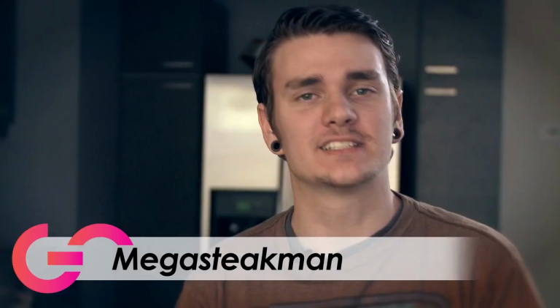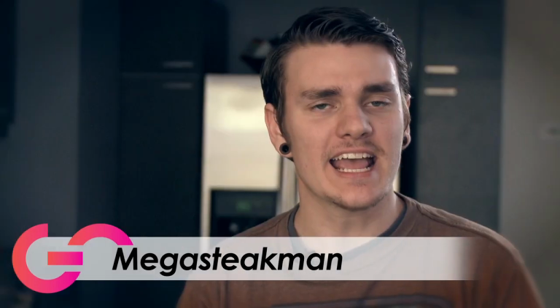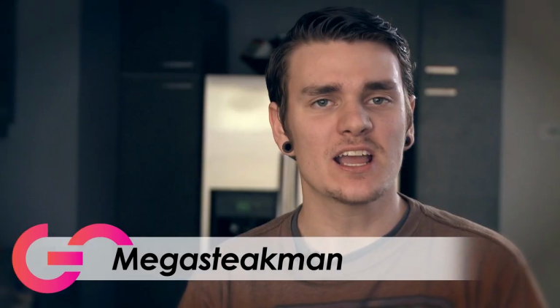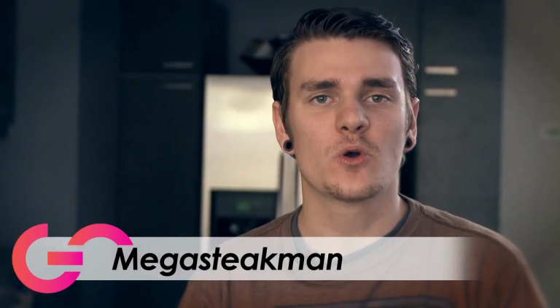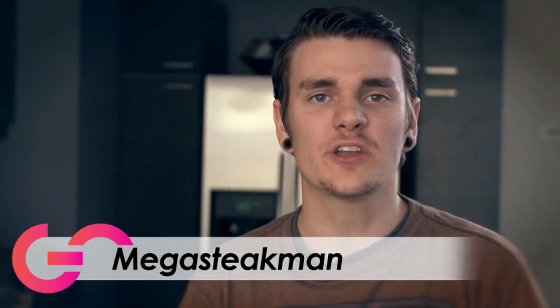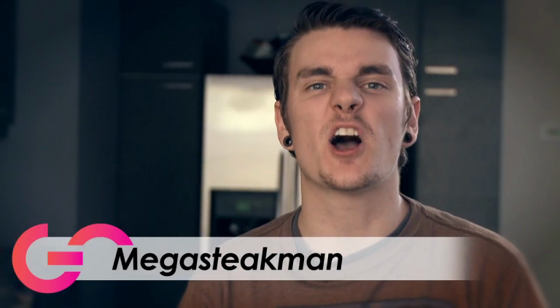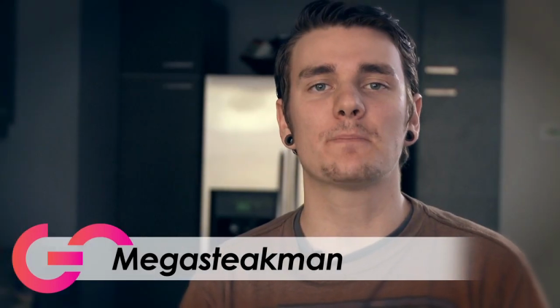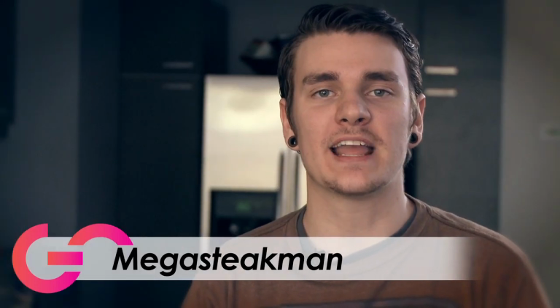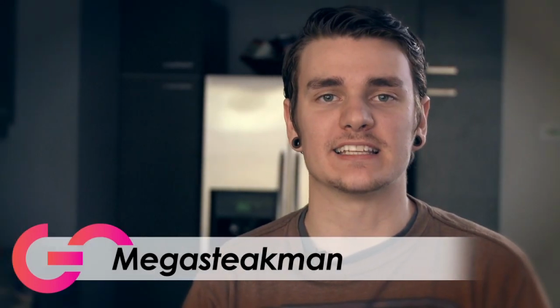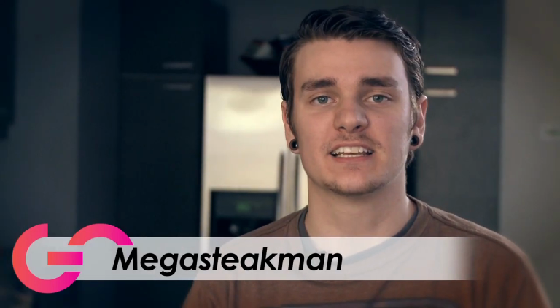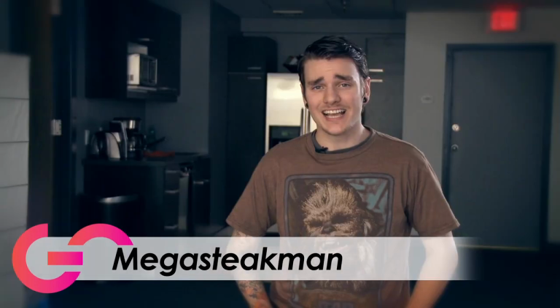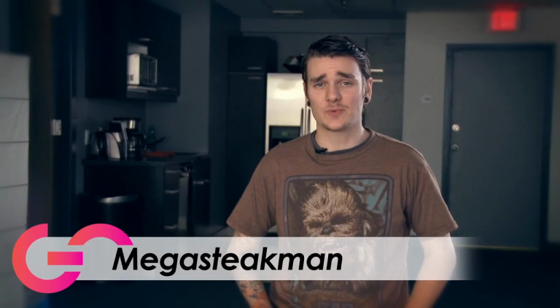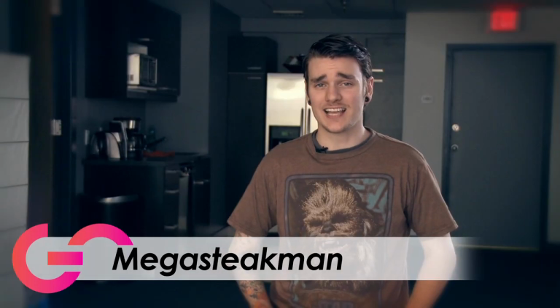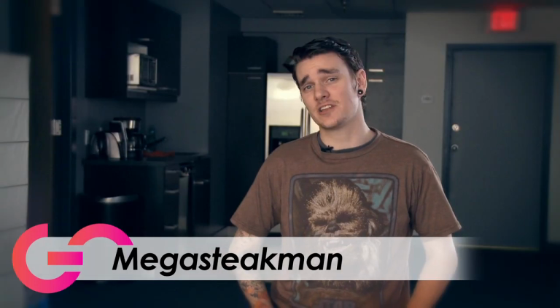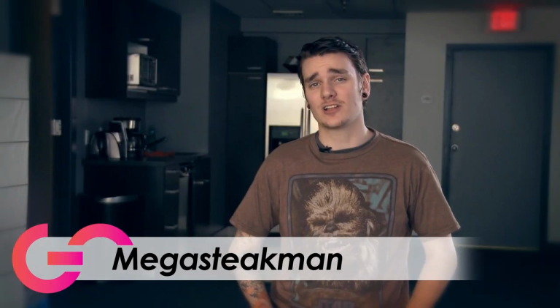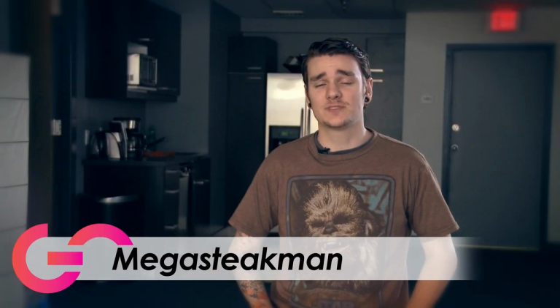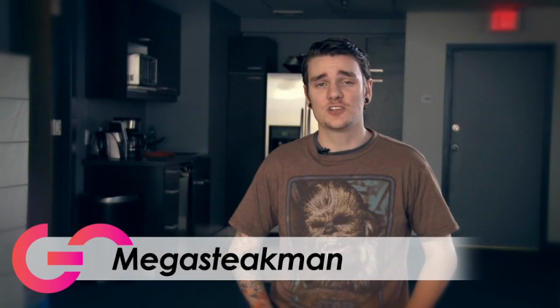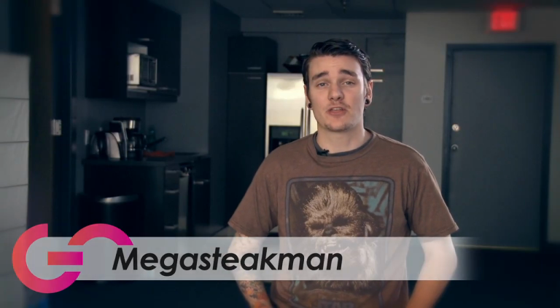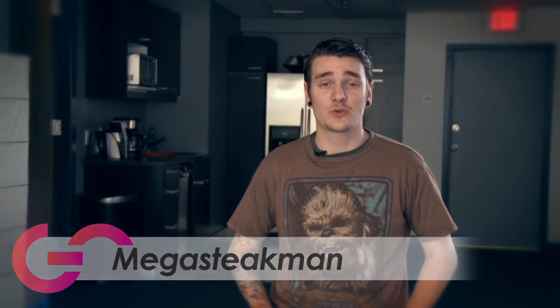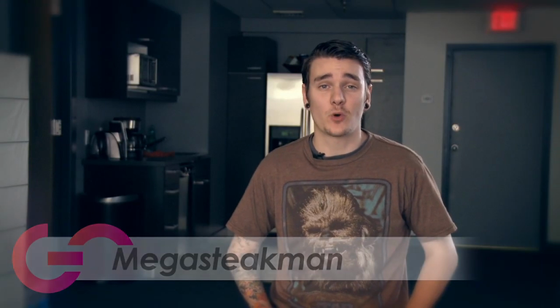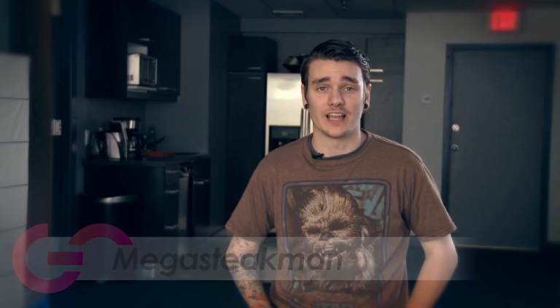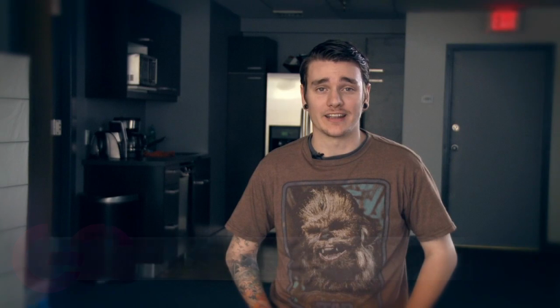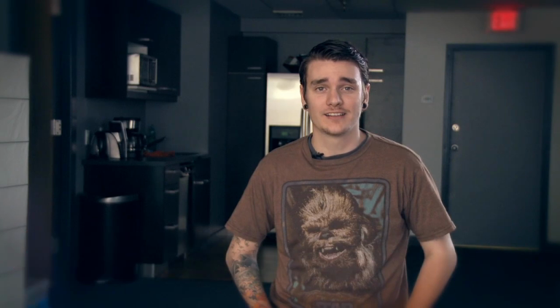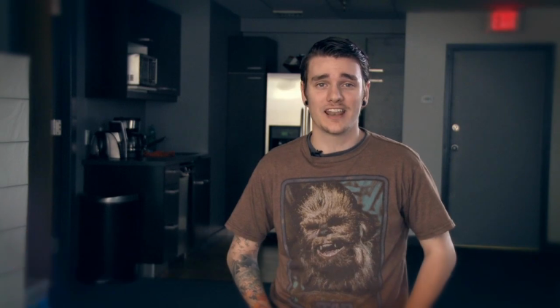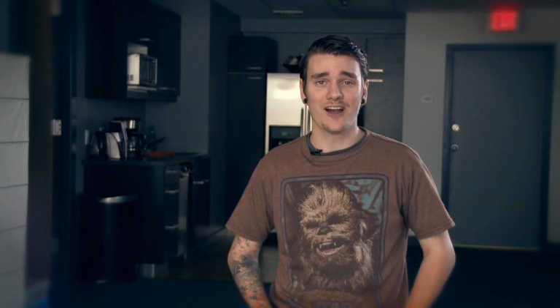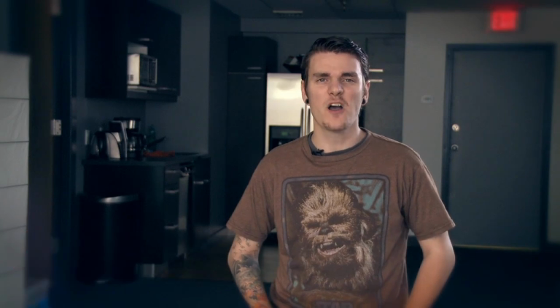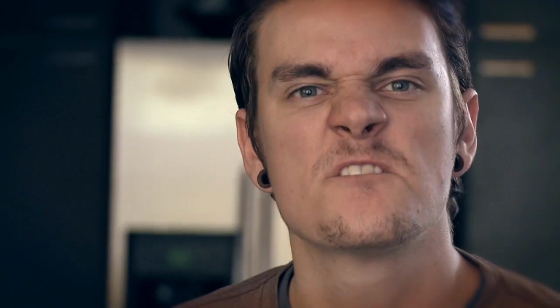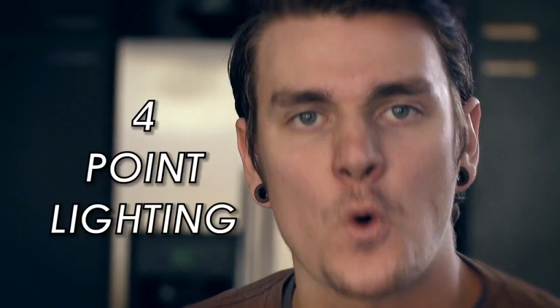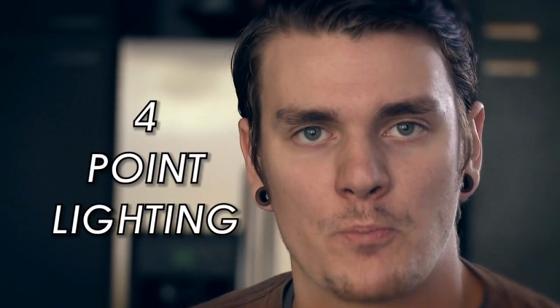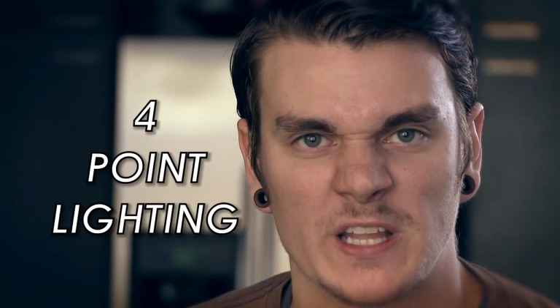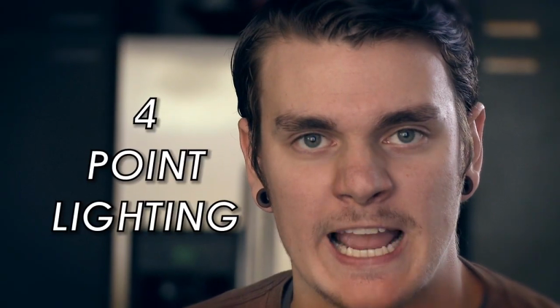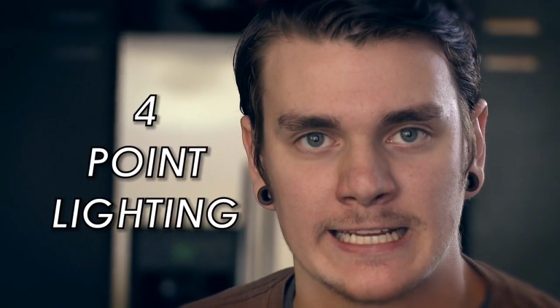Today we're here to up the ante. Last week, Tyler Nichol helped teach you about three-point lighting. Now, four-point lighting.